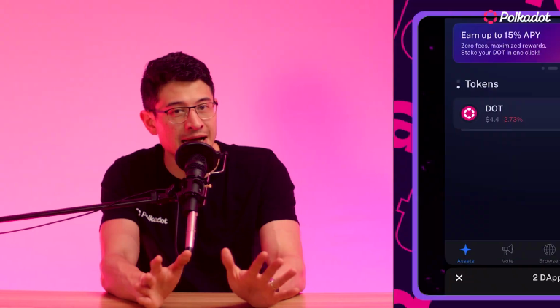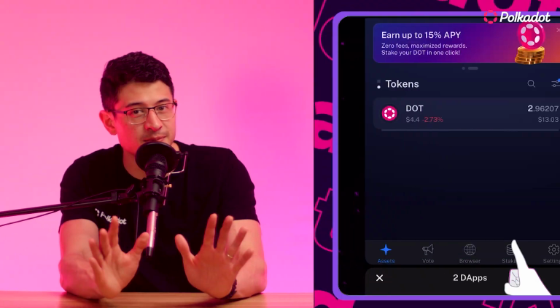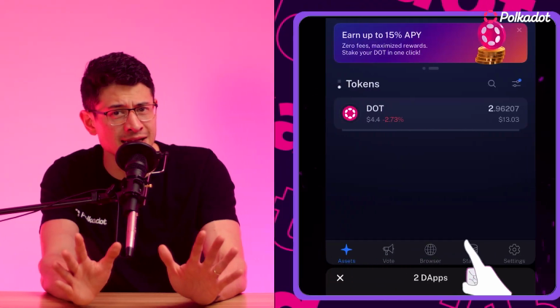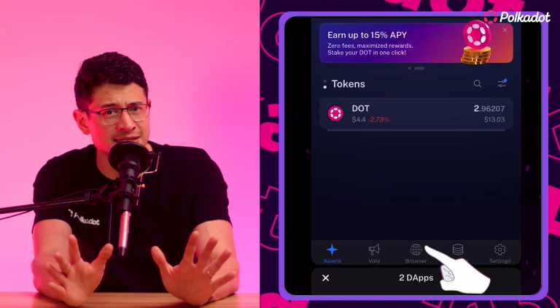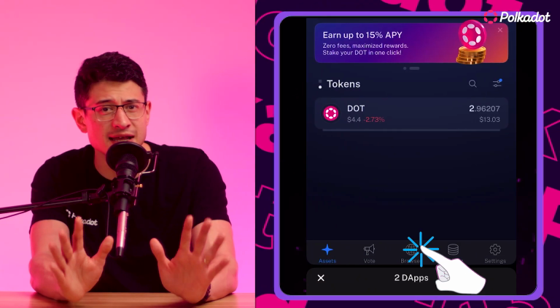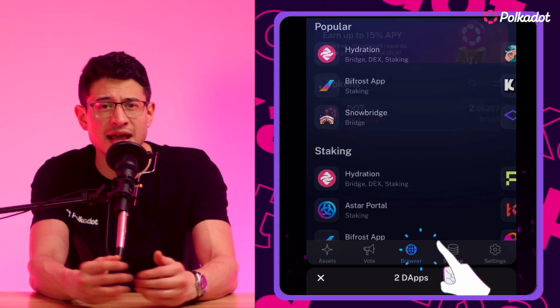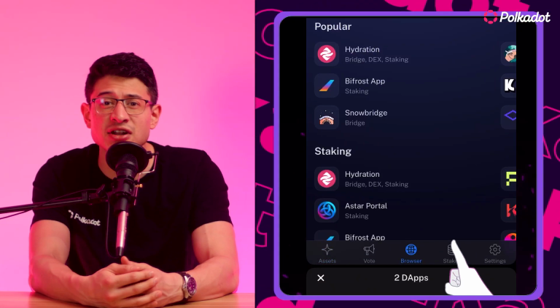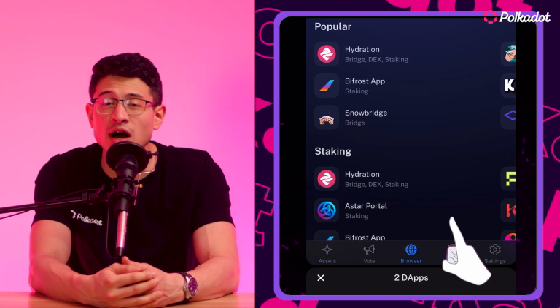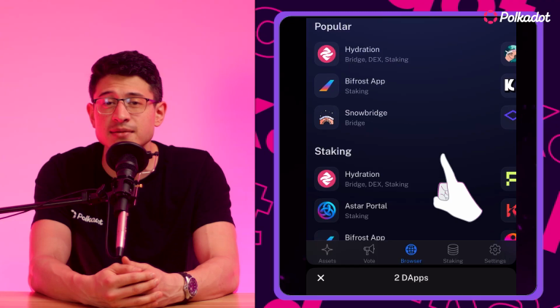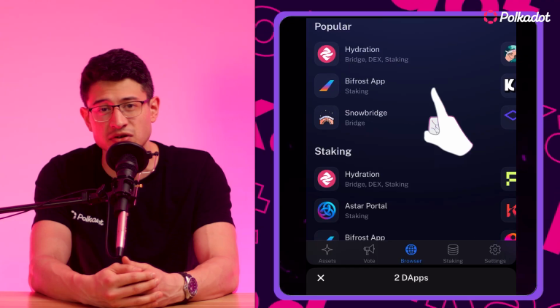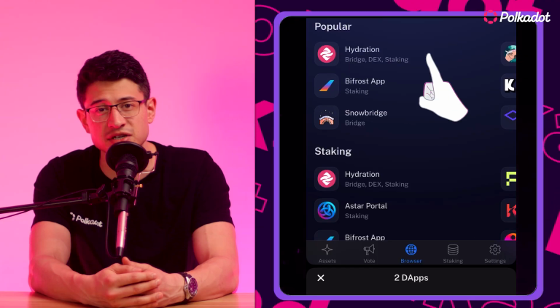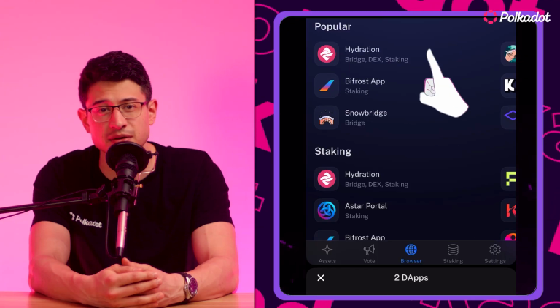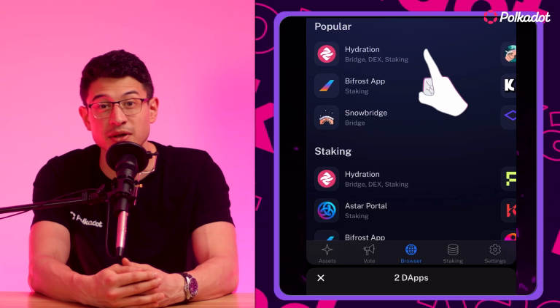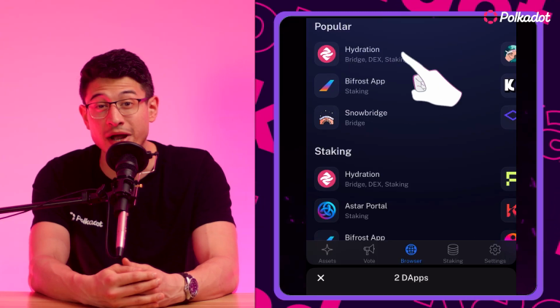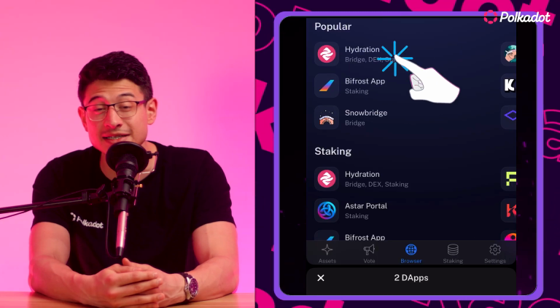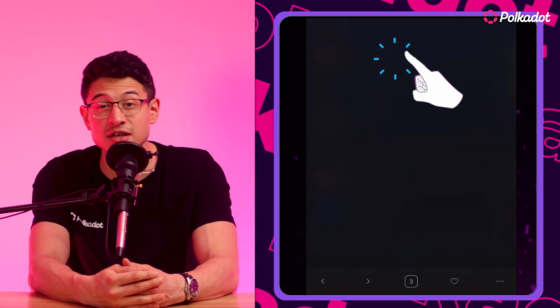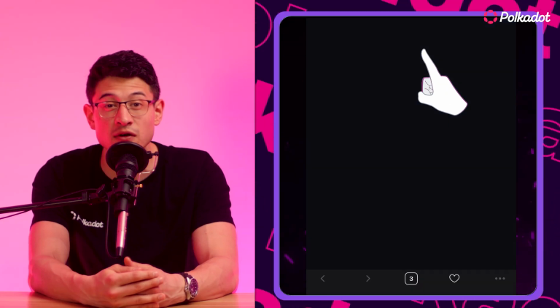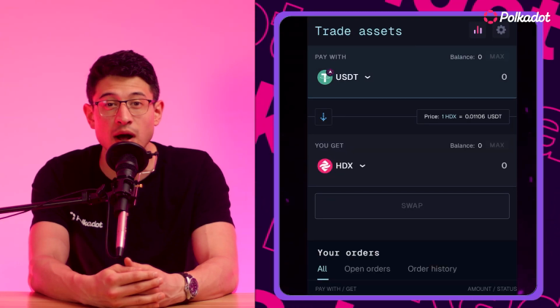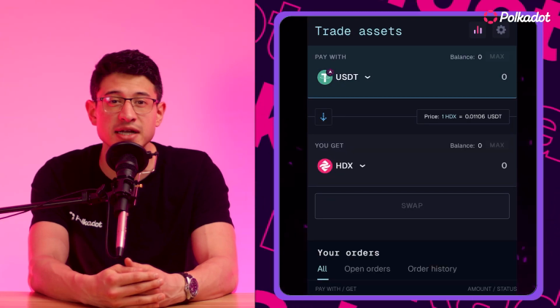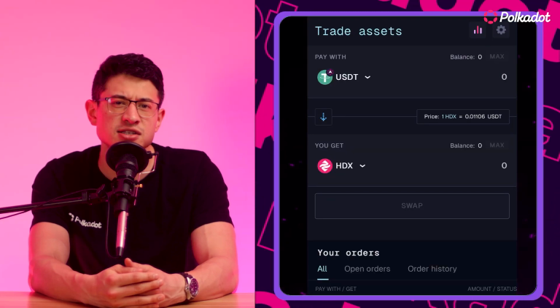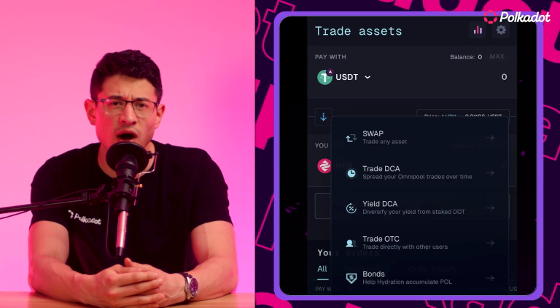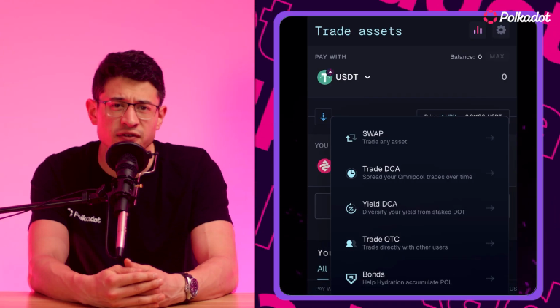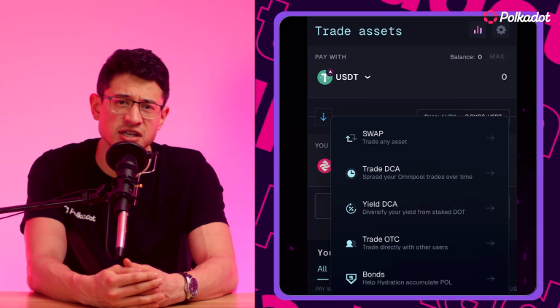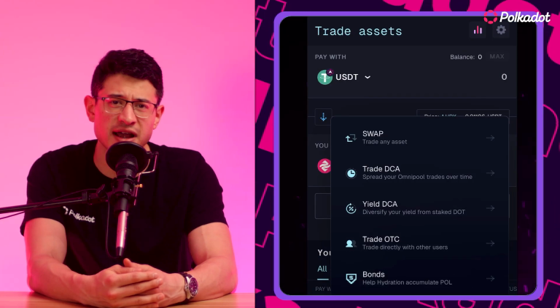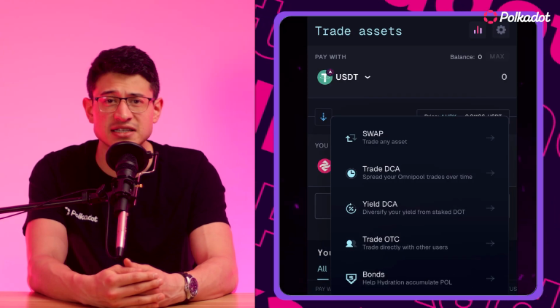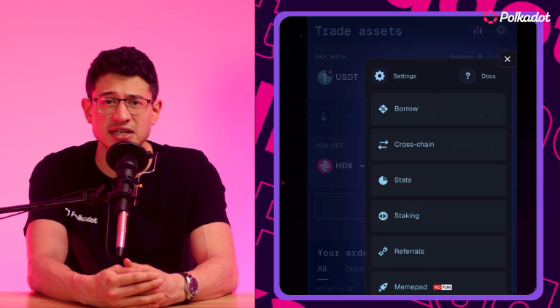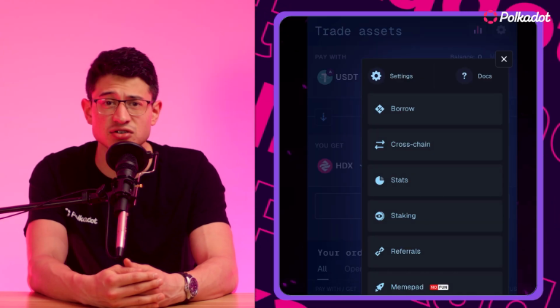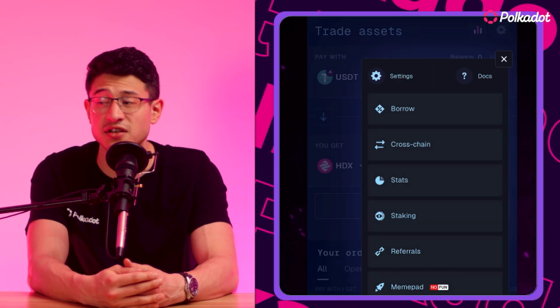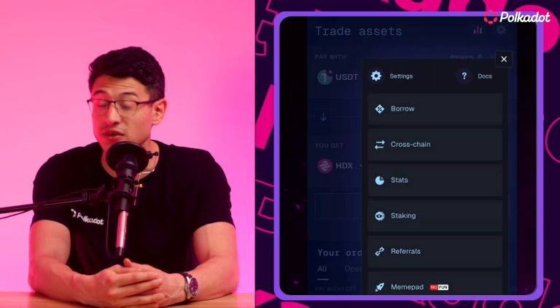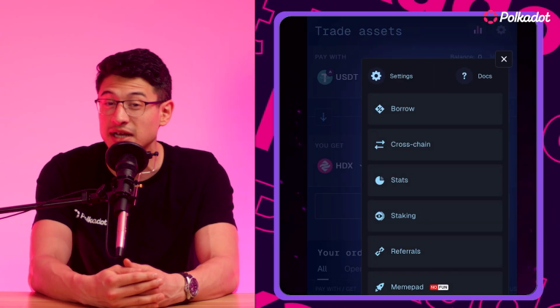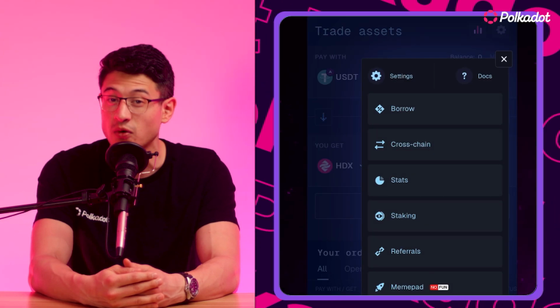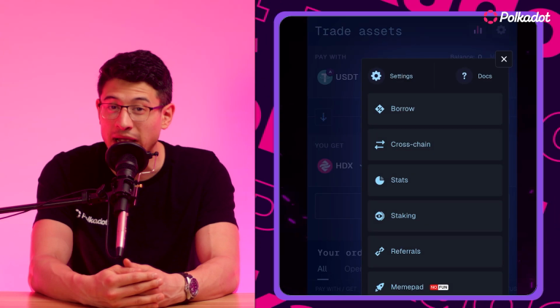And last but not least, they have an awesome integration built right into the Nova wallet, so all of your DeFi activities are just a few clicks away.